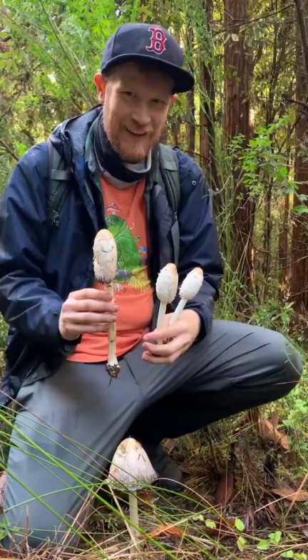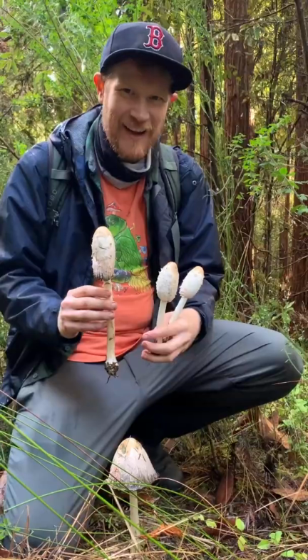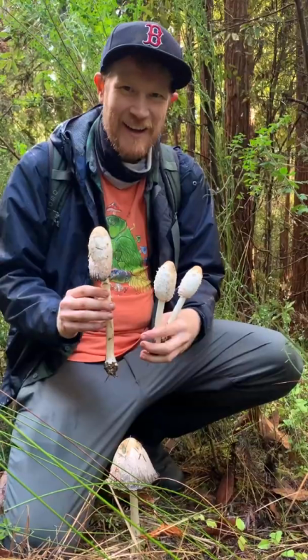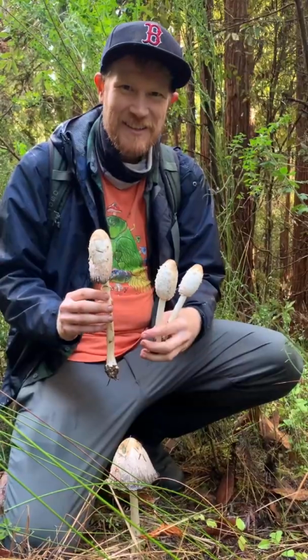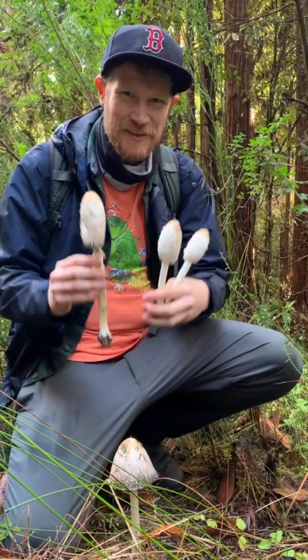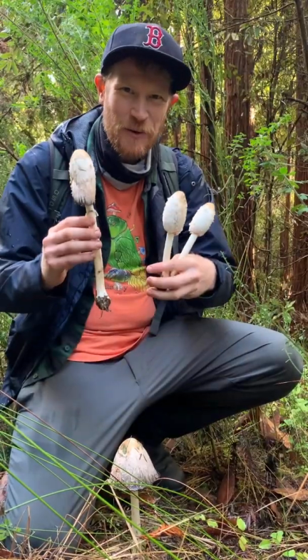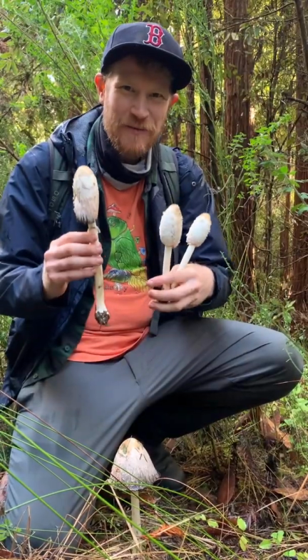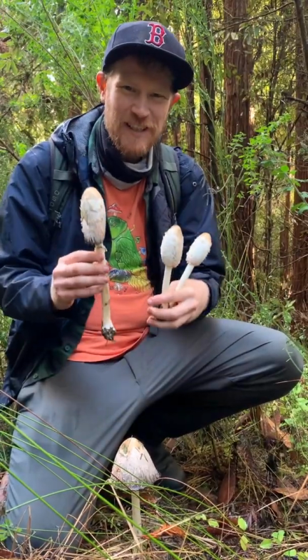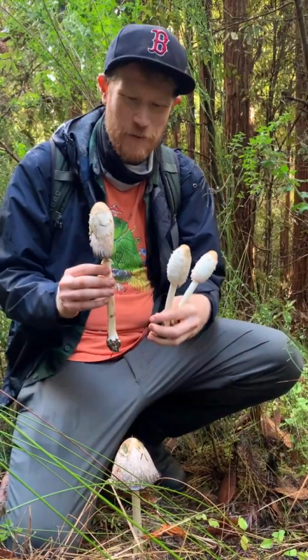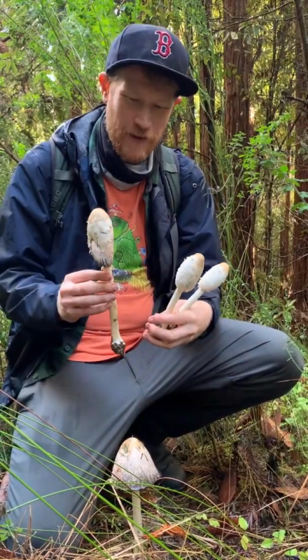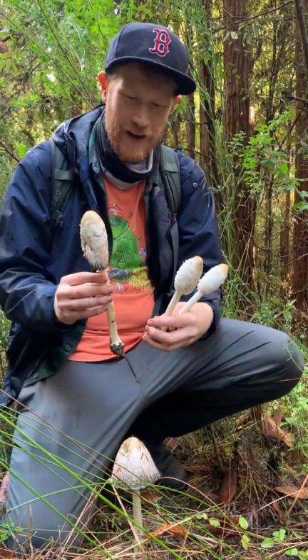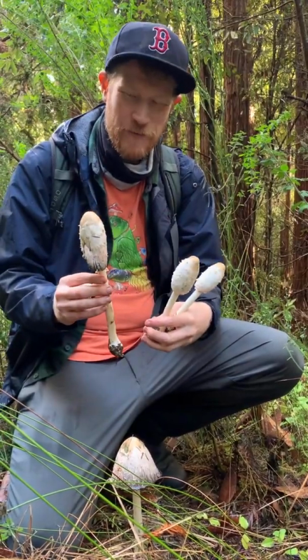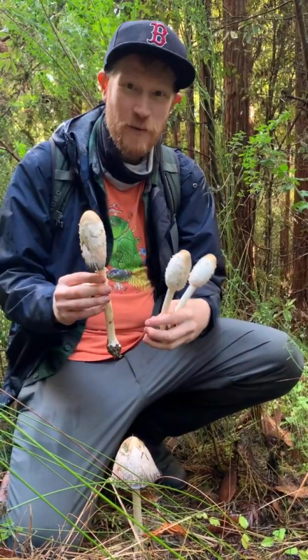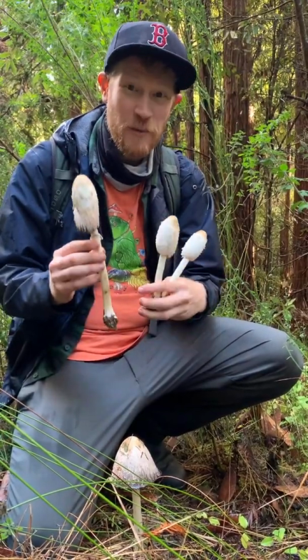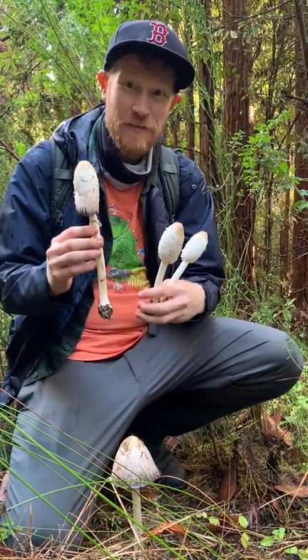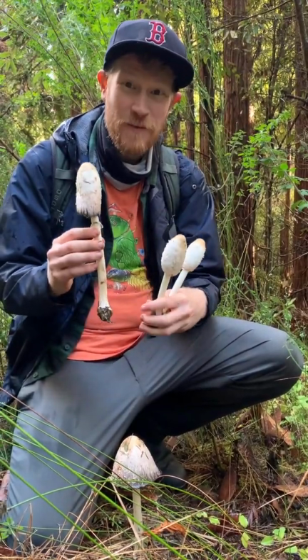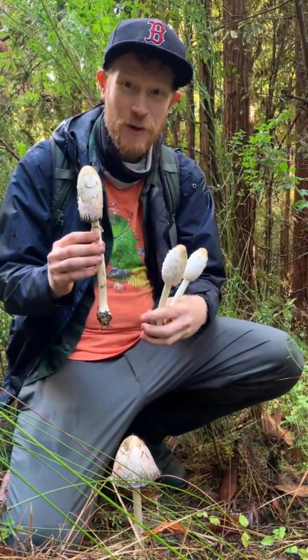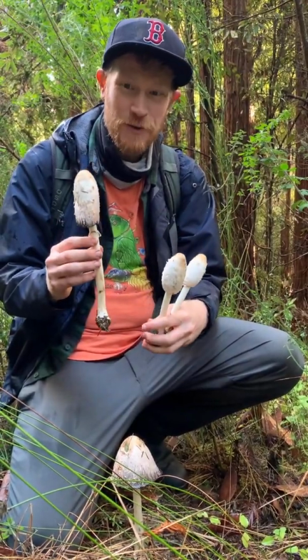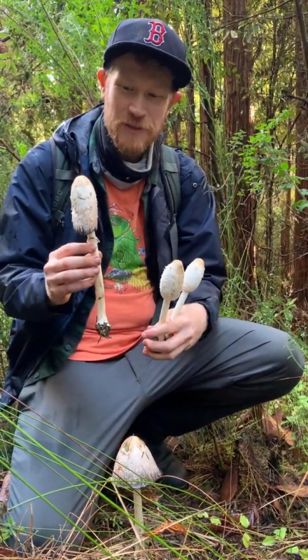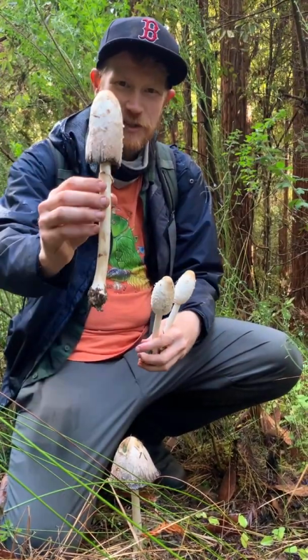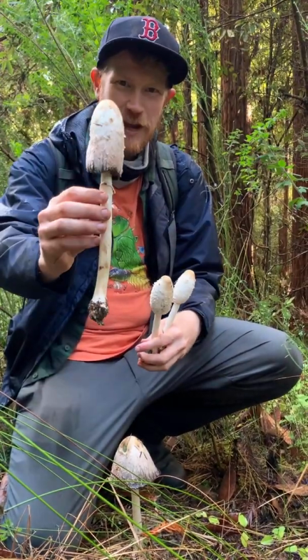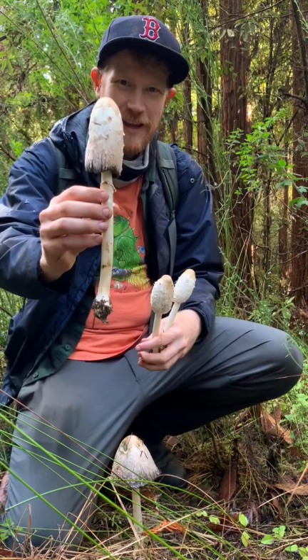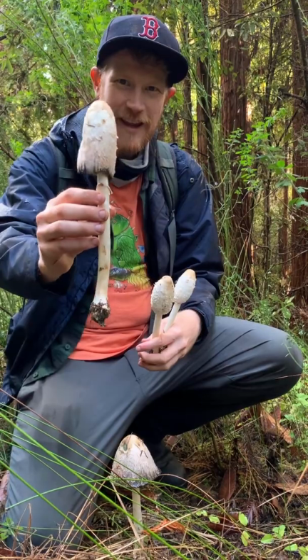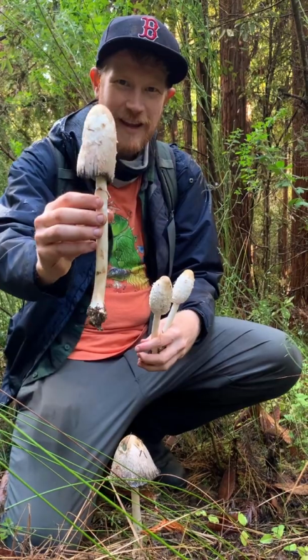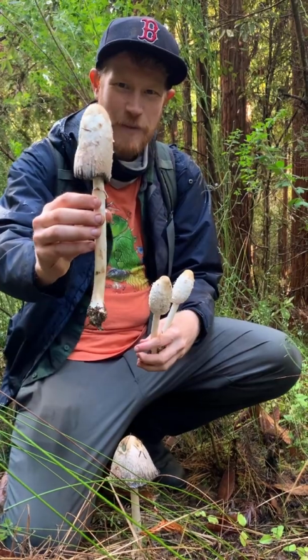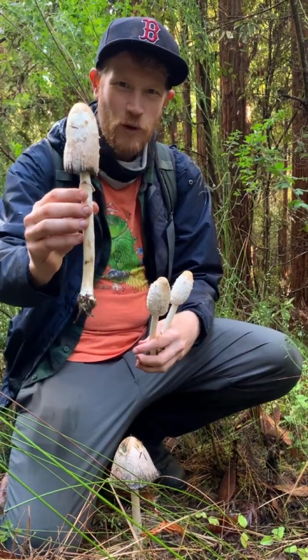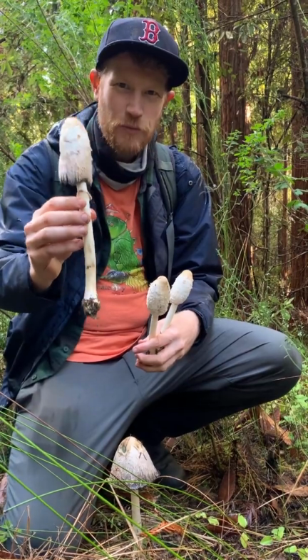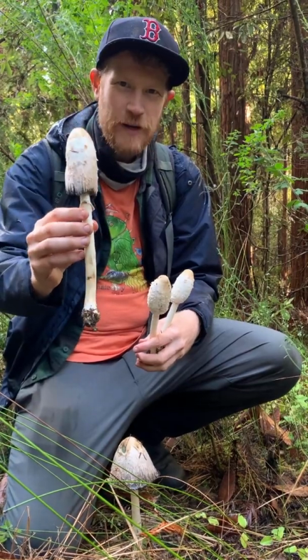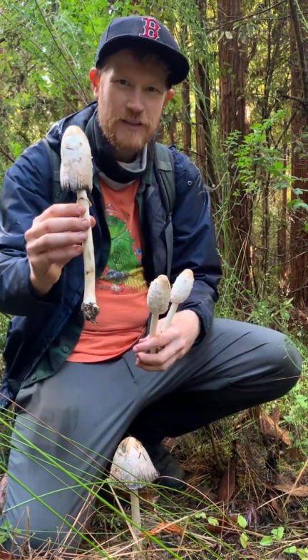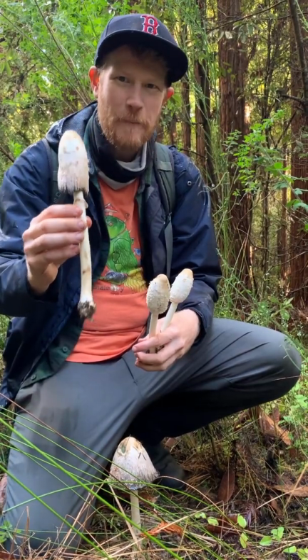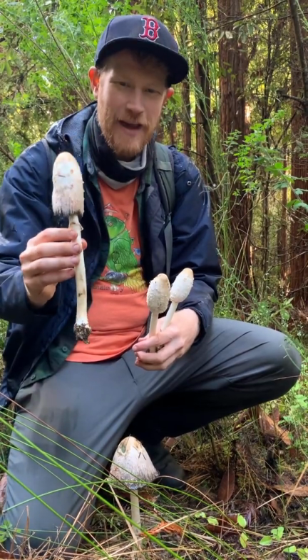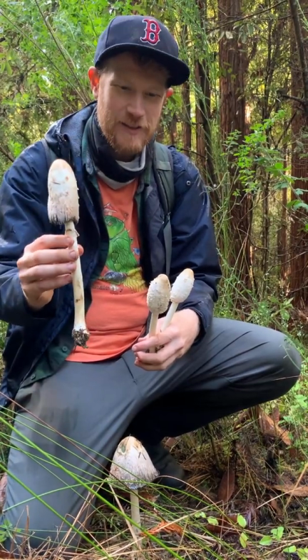Hey guys, this is Gordon Fasten by Fungi. We found one of my favorite mushrooms, the Shaggy Ink Cap or Coprinus comatus.